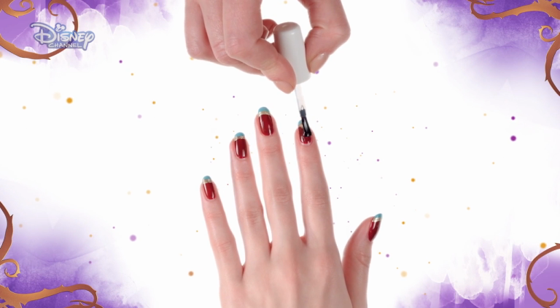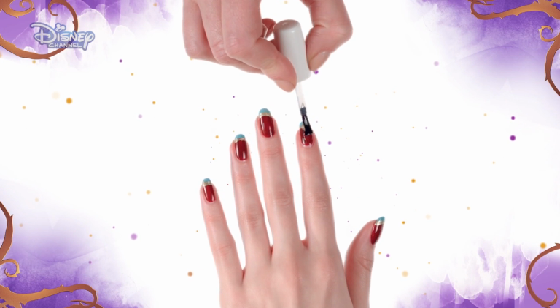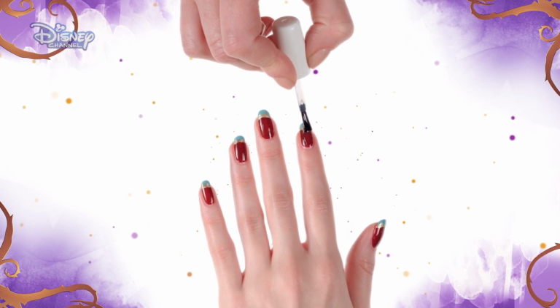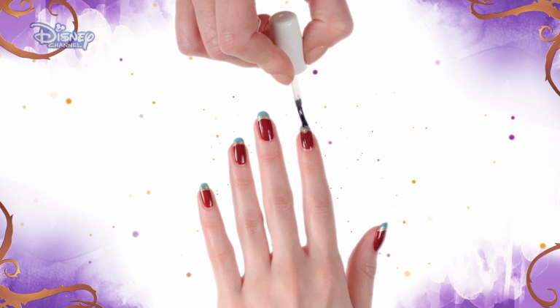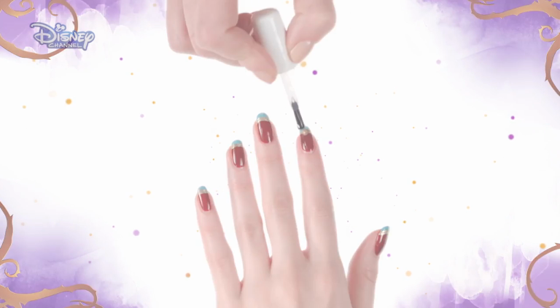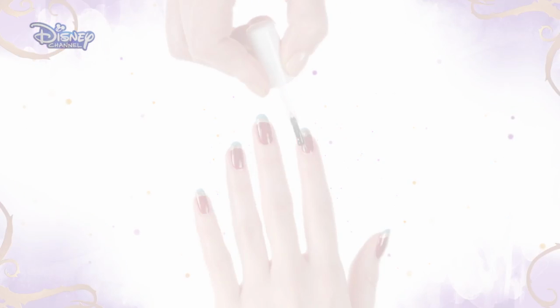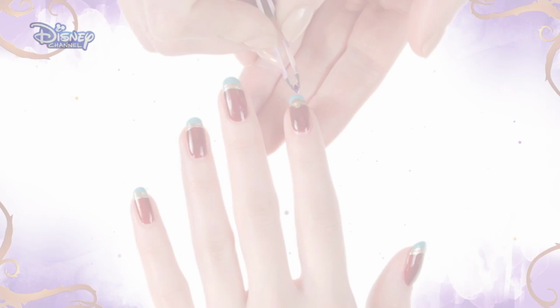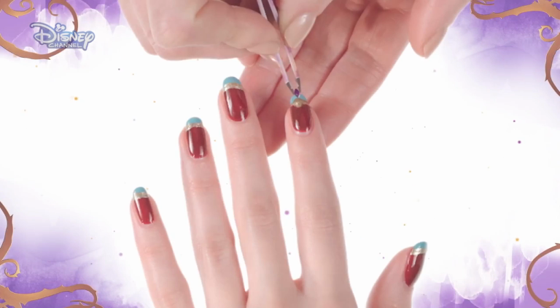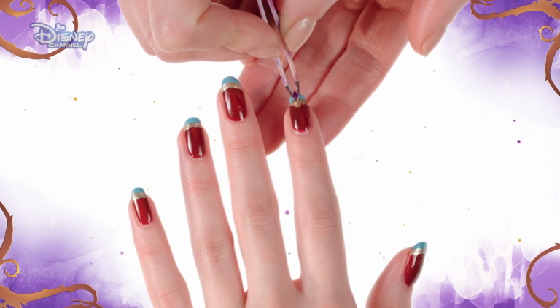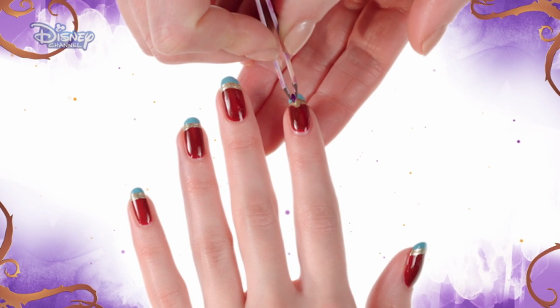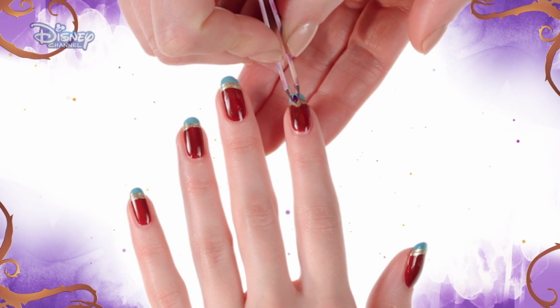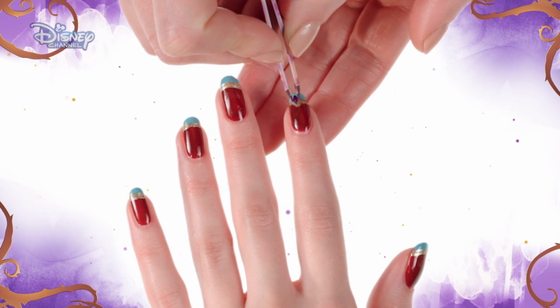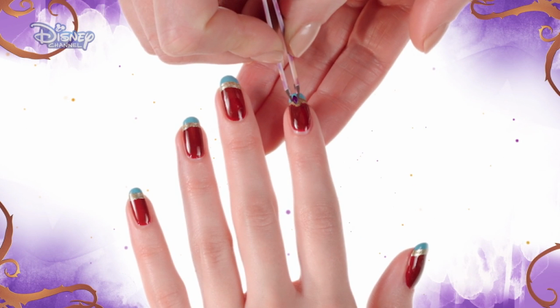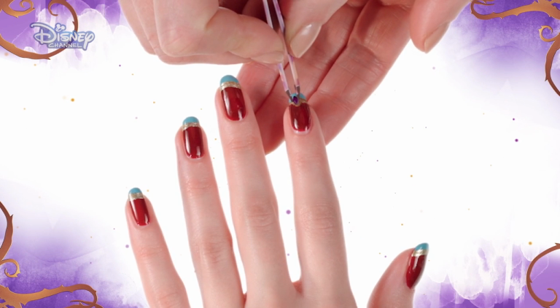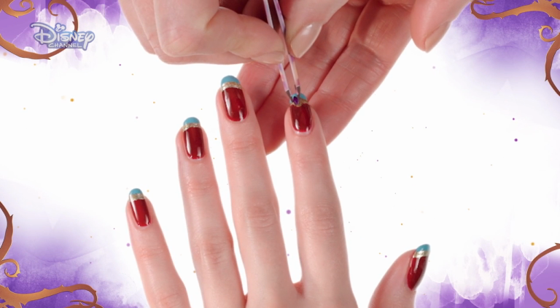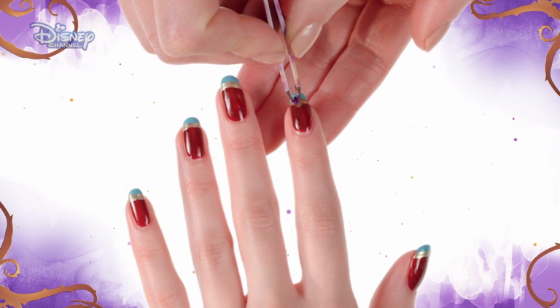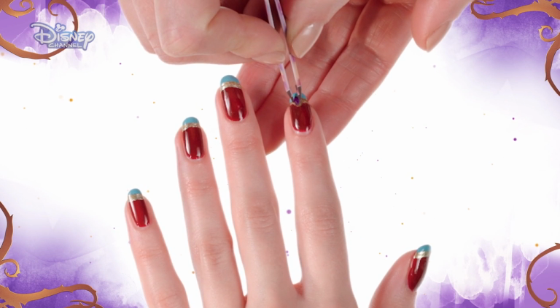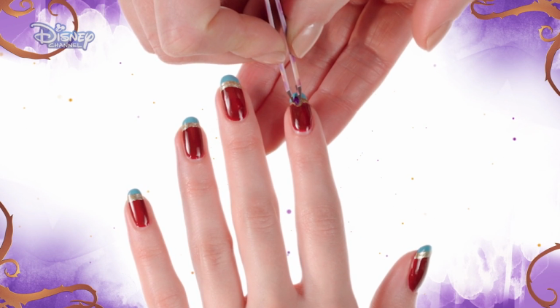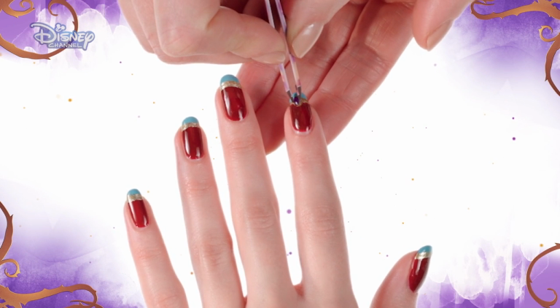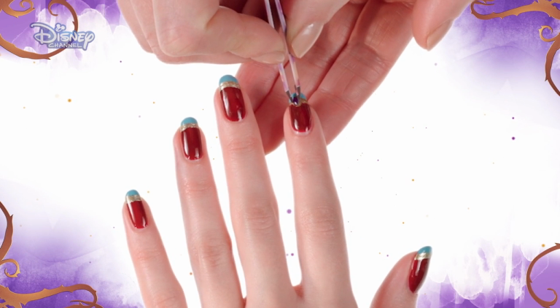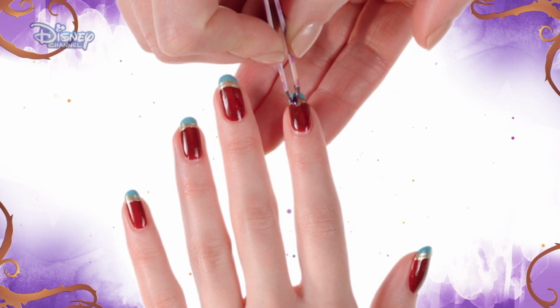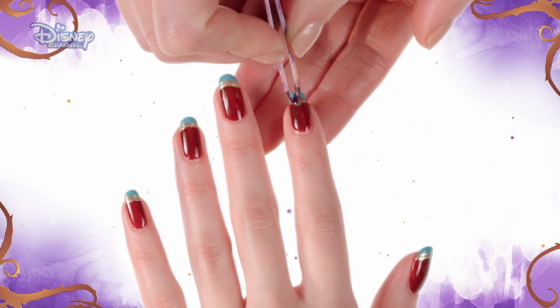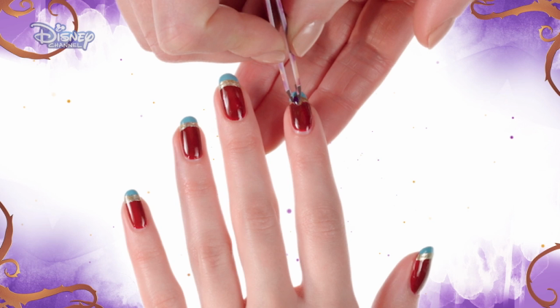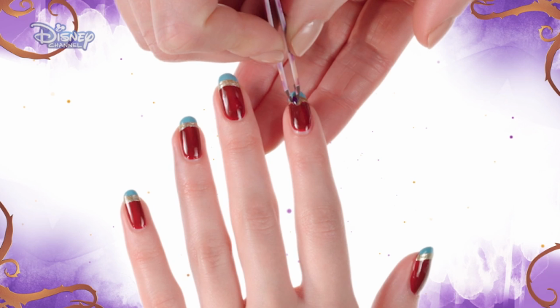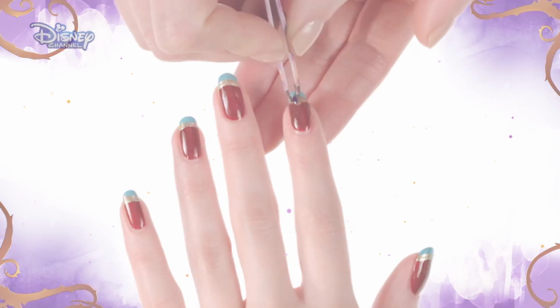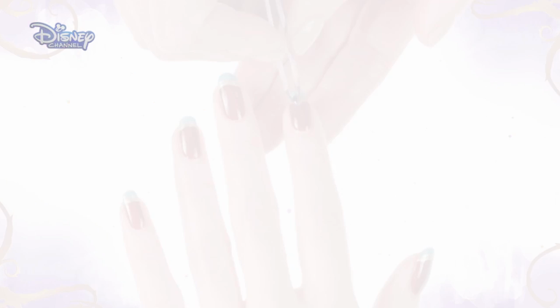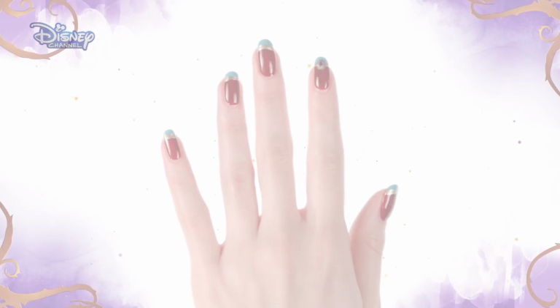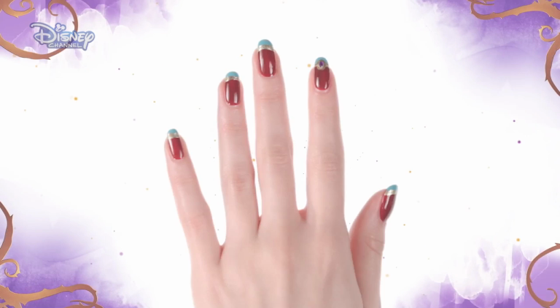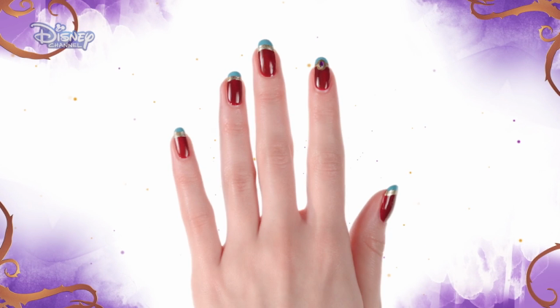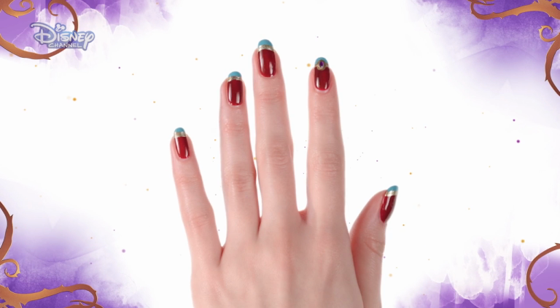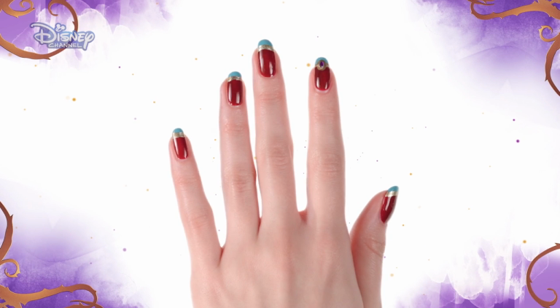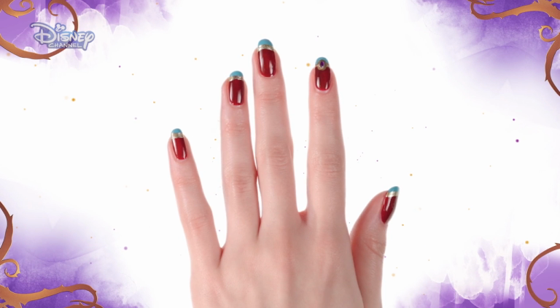Then add a layer of clear top coat, and before all that sets, place a purple gemstone in the middle of the gold circle.